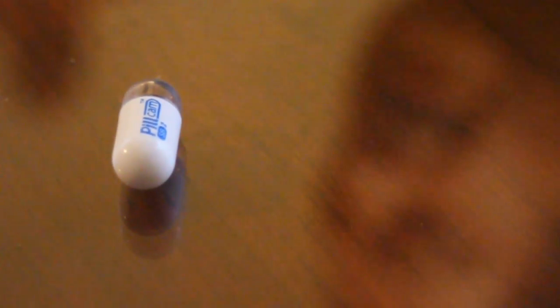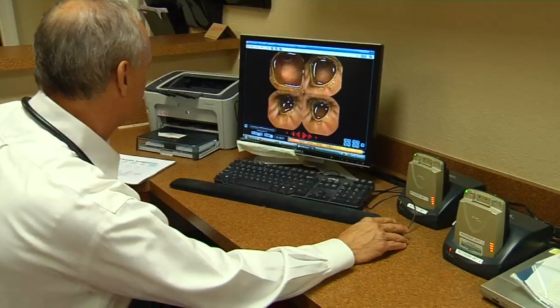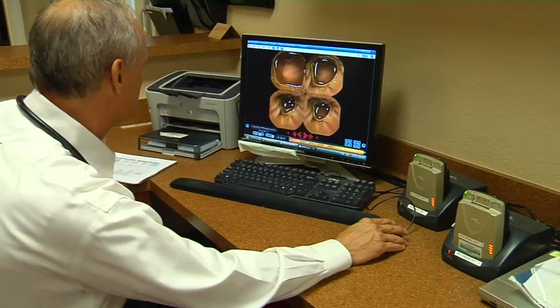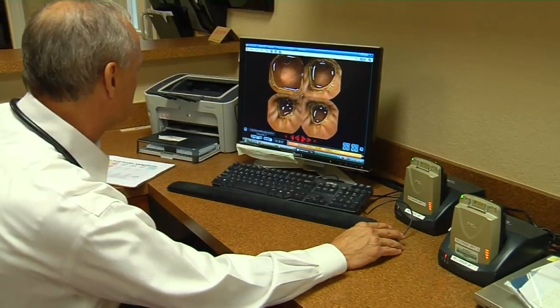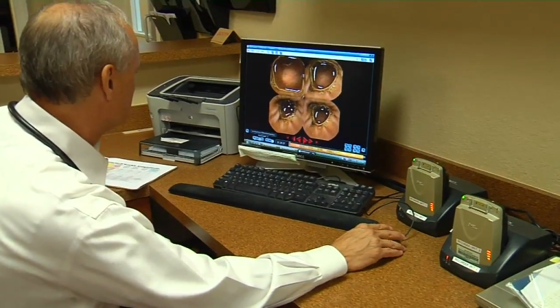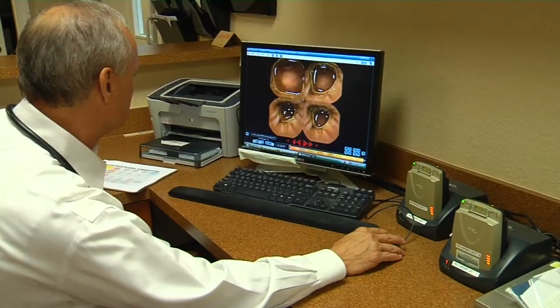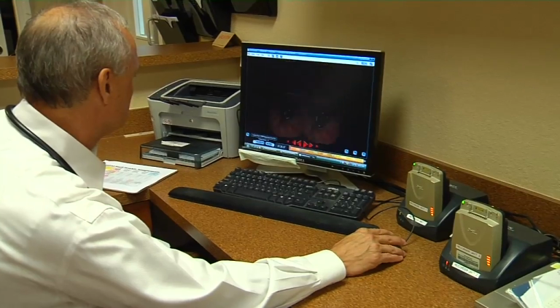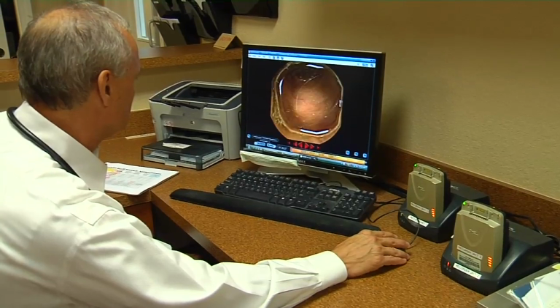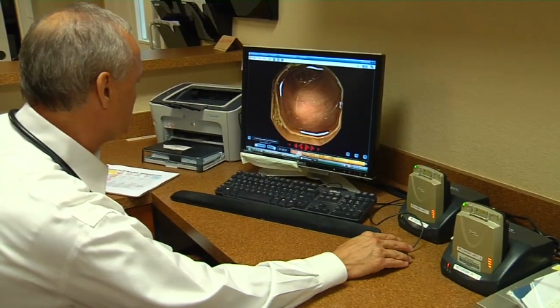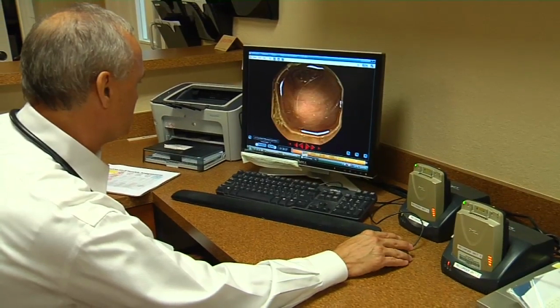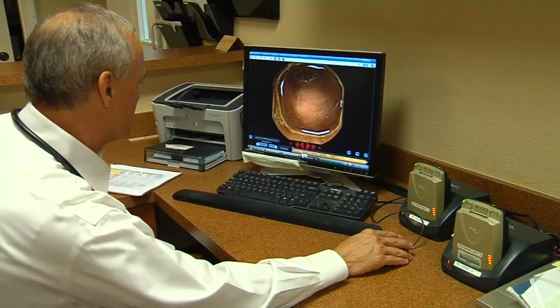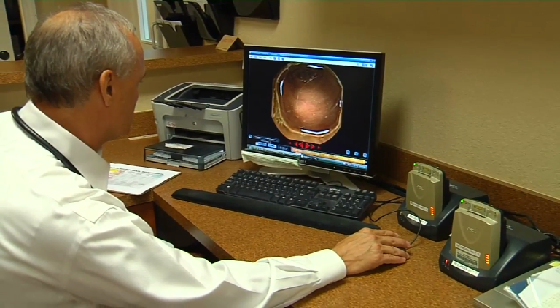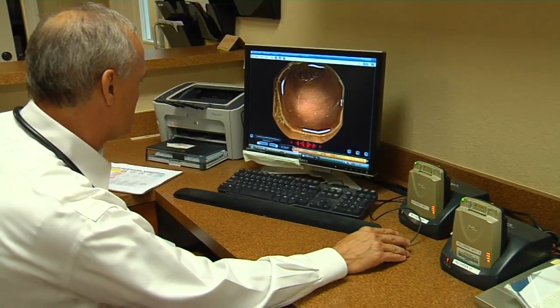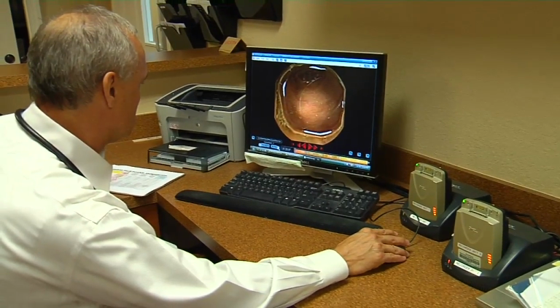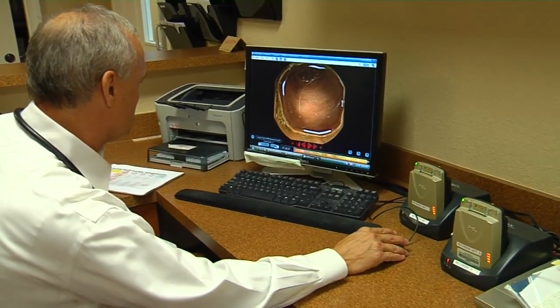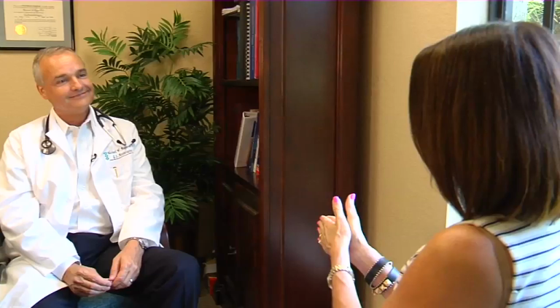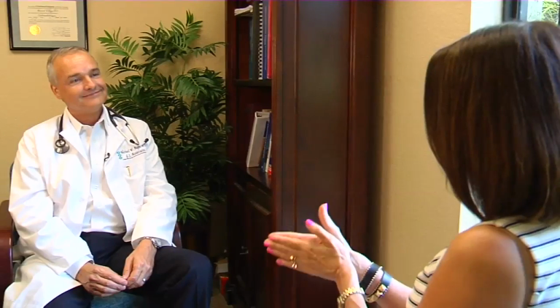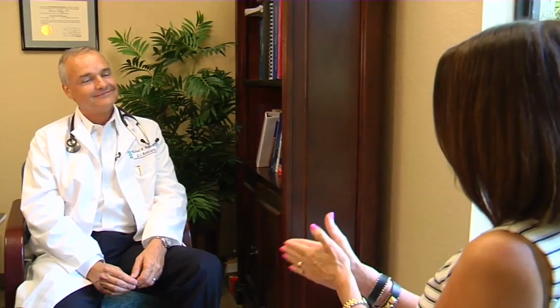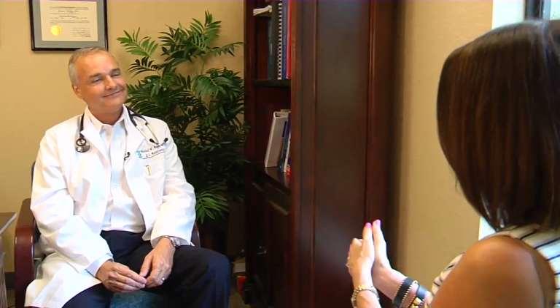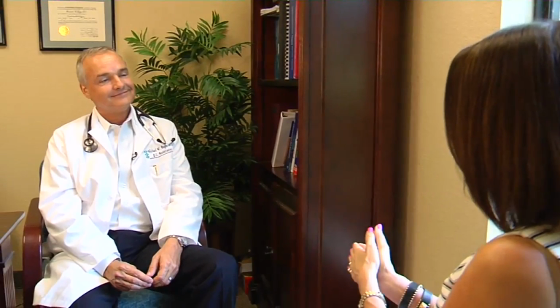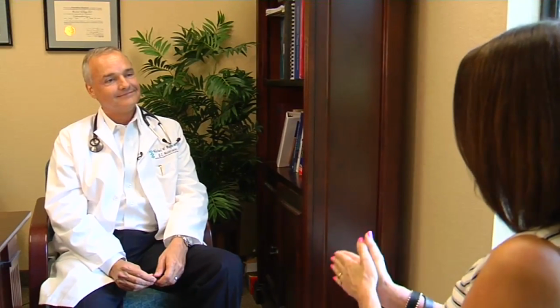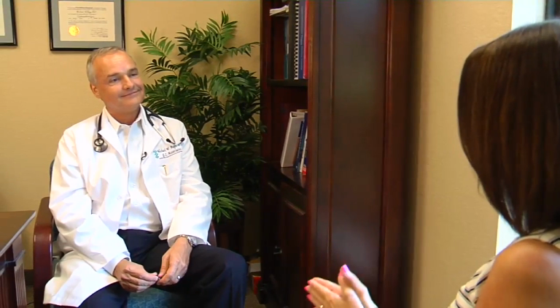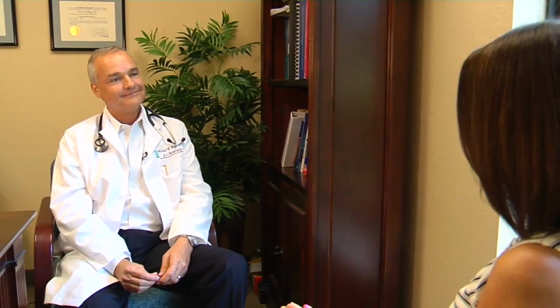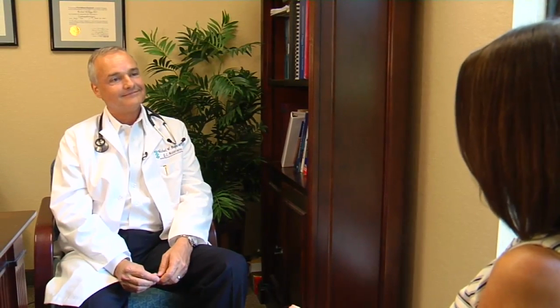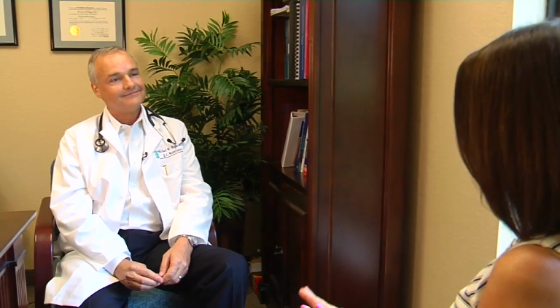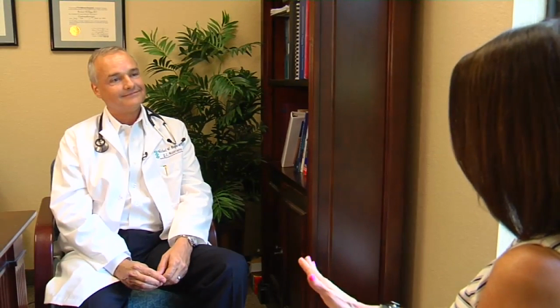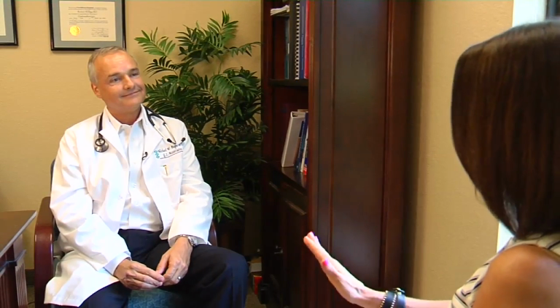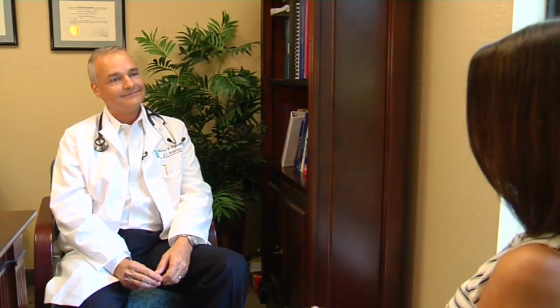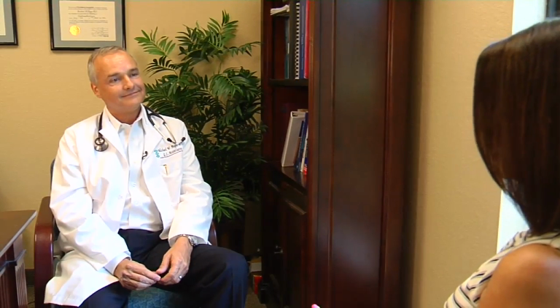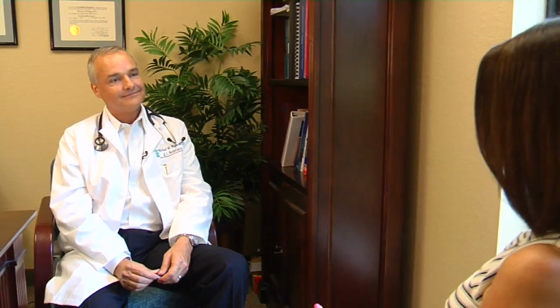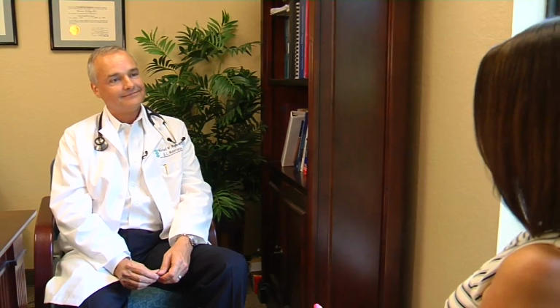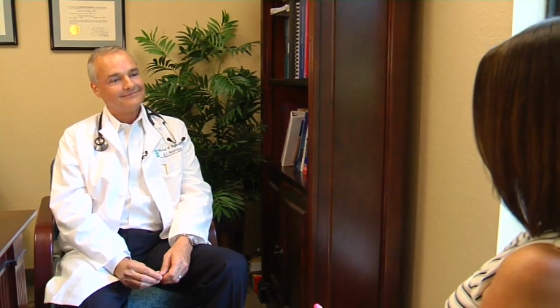Widening the scope of these smart pills. For Lee Memorial Health System, I'm Amy Osher.